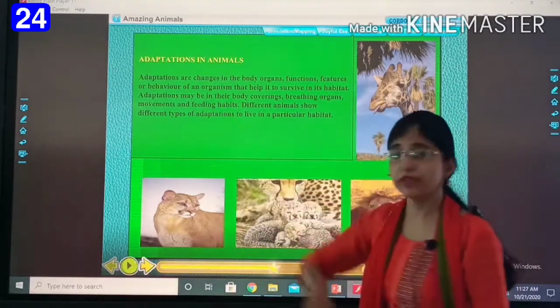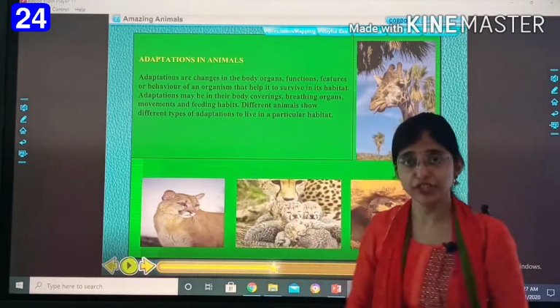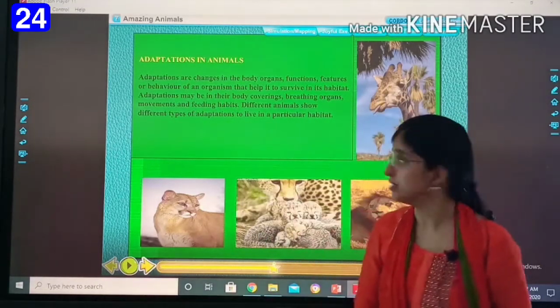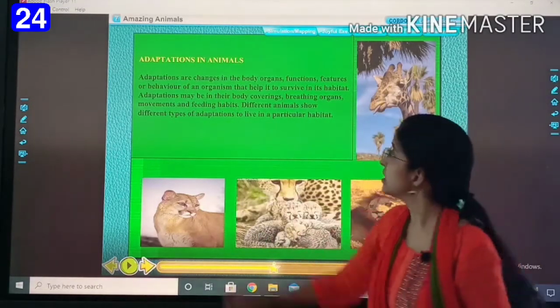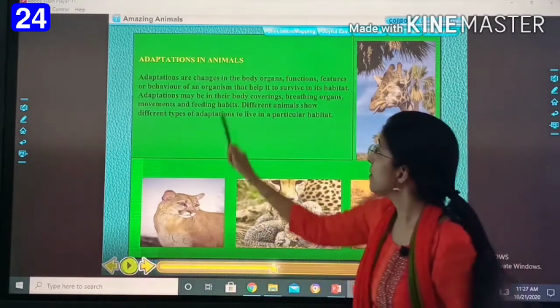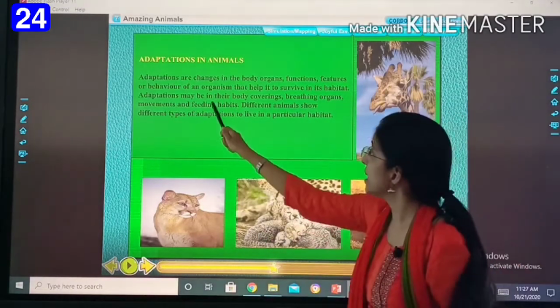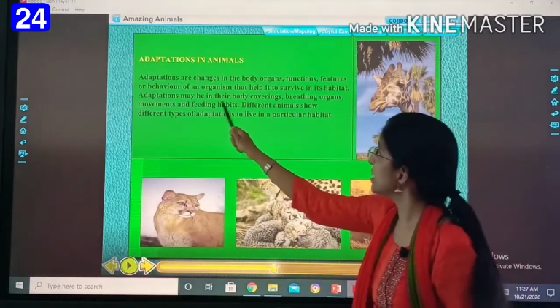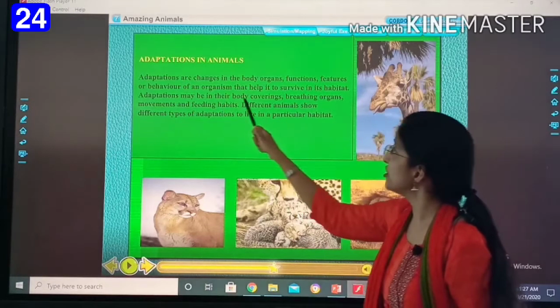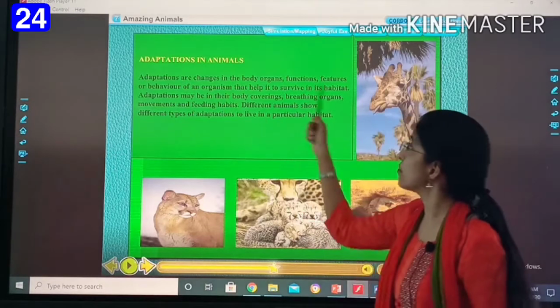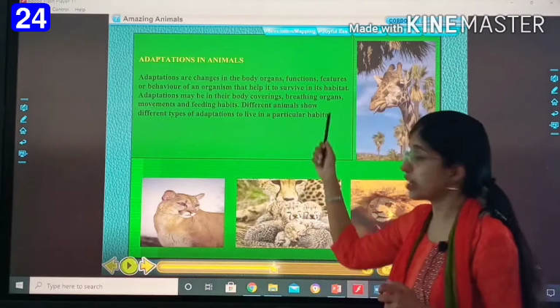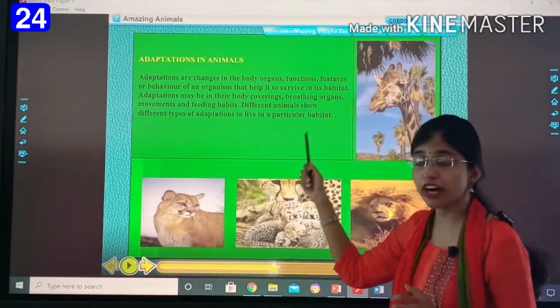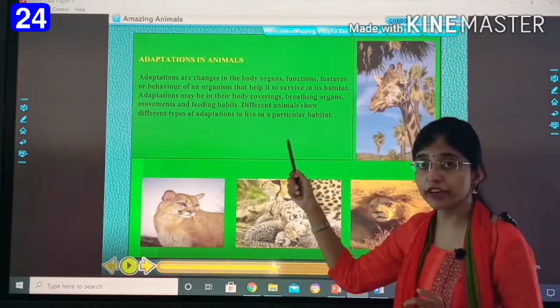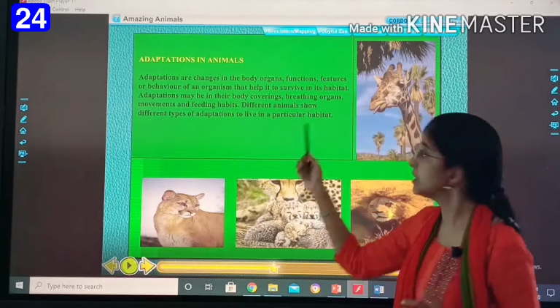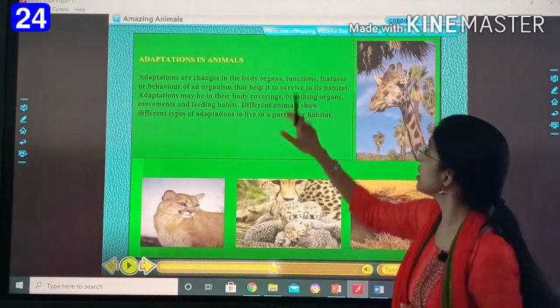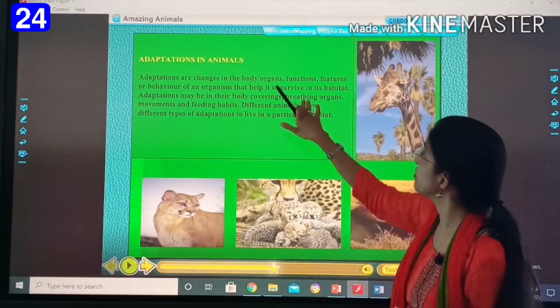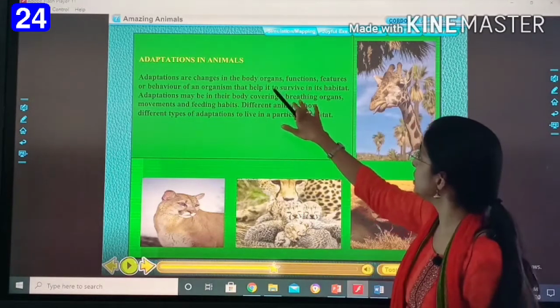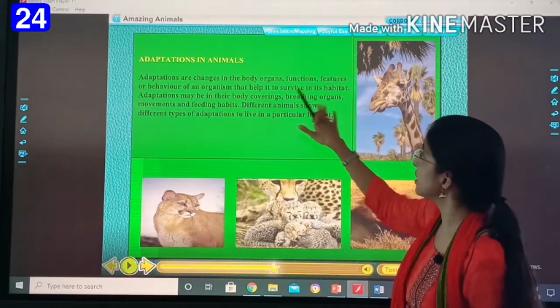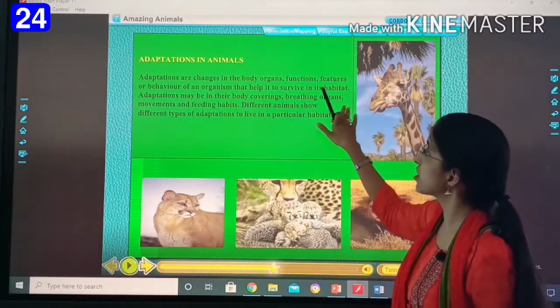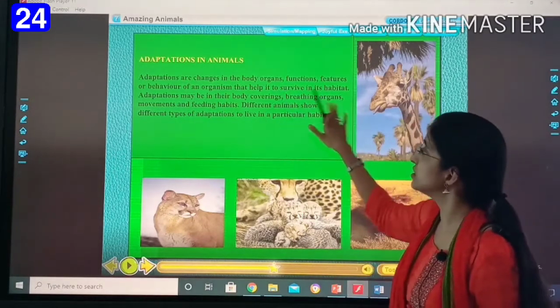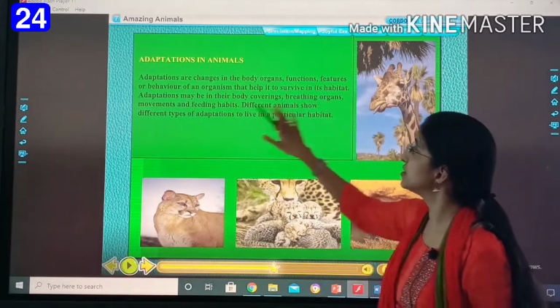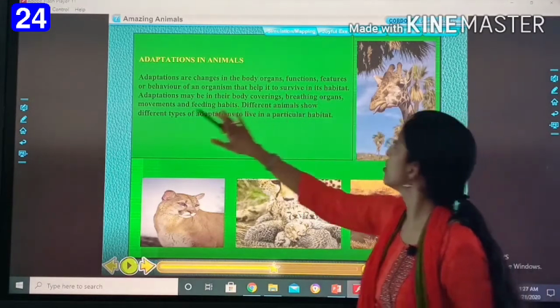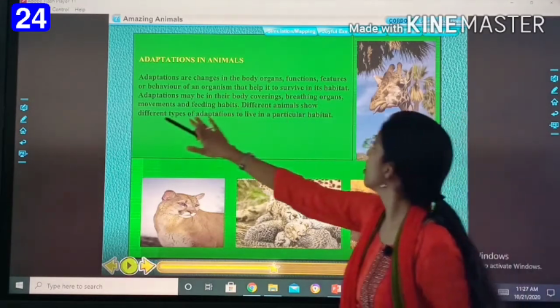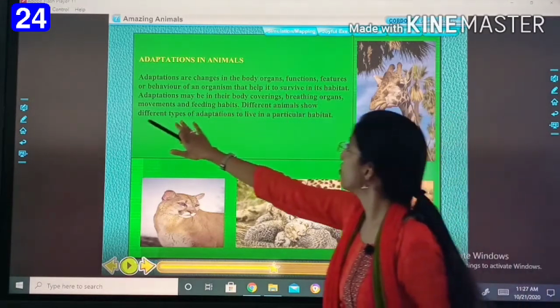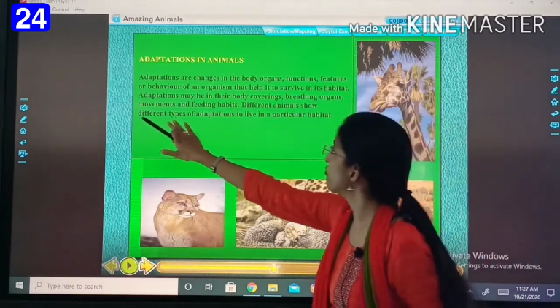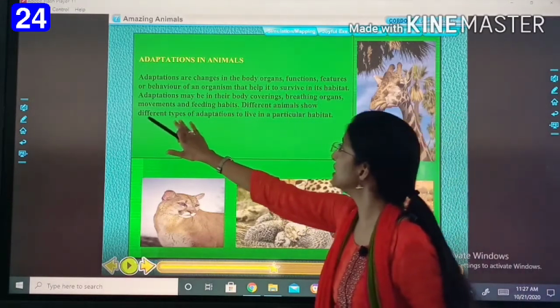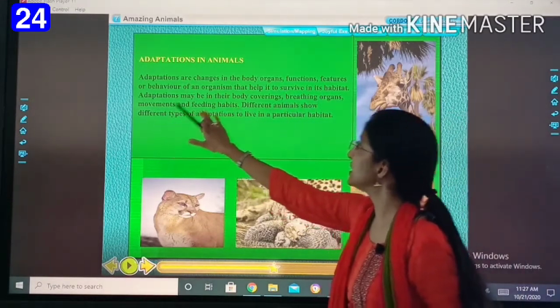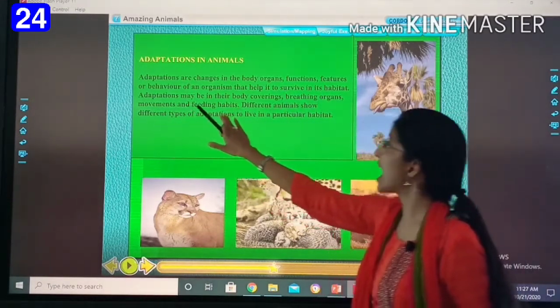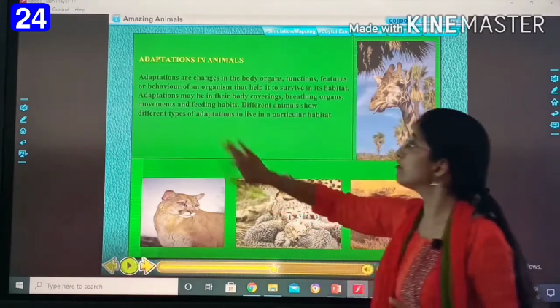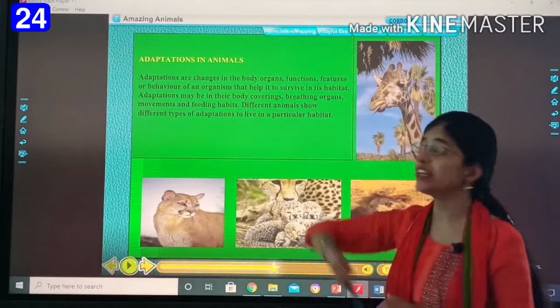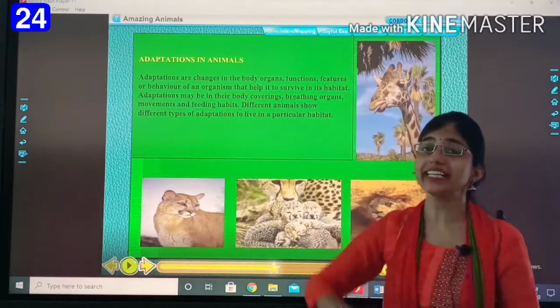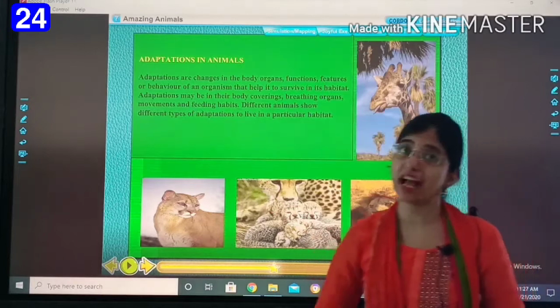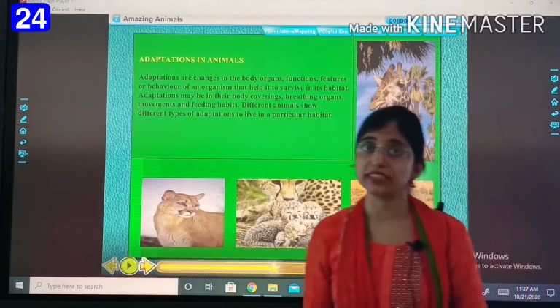Adaptations may be in their body covering, in breathing organs, movements and feeding habits.